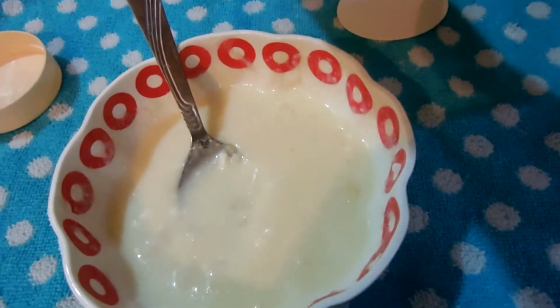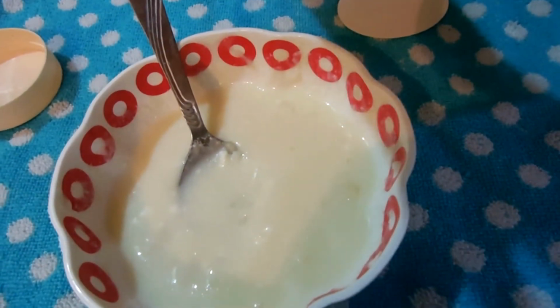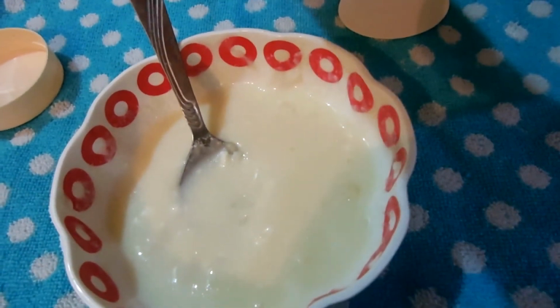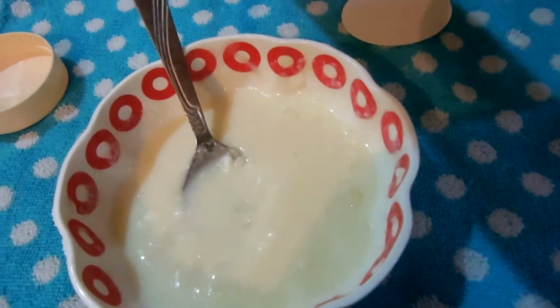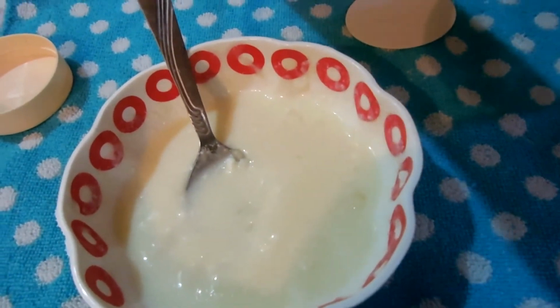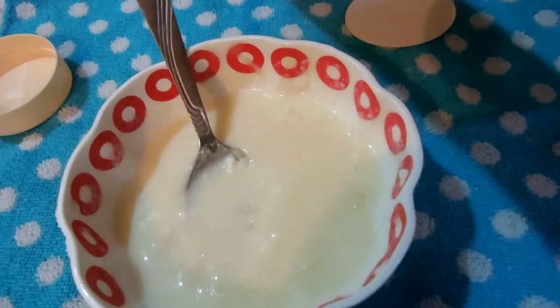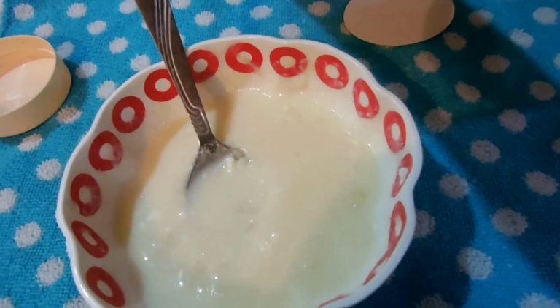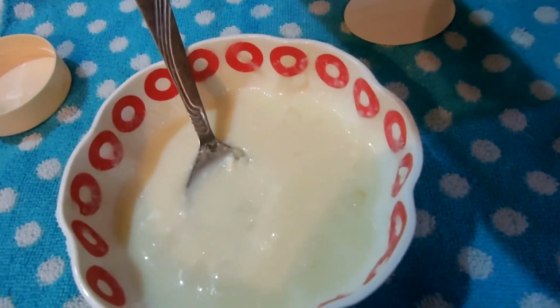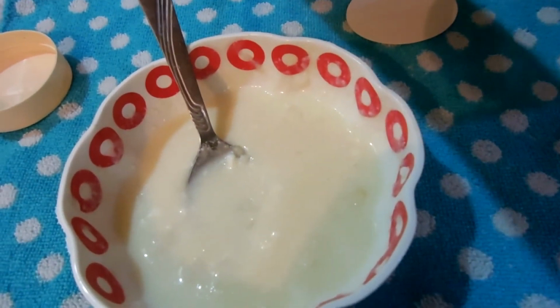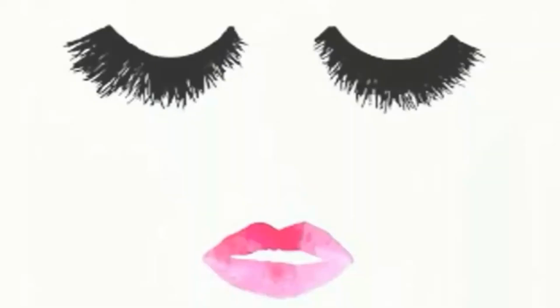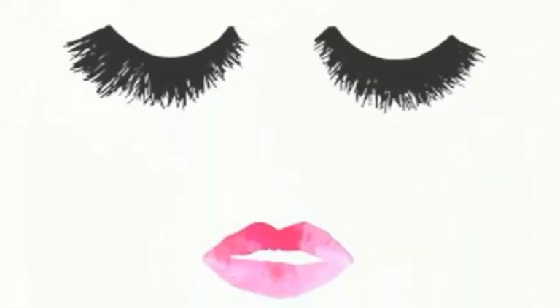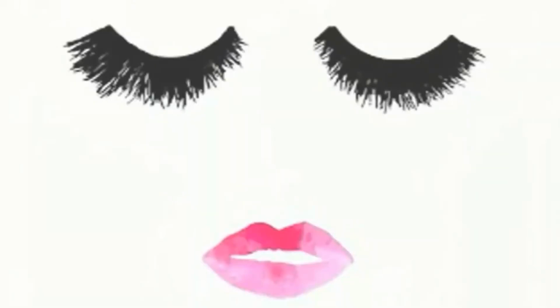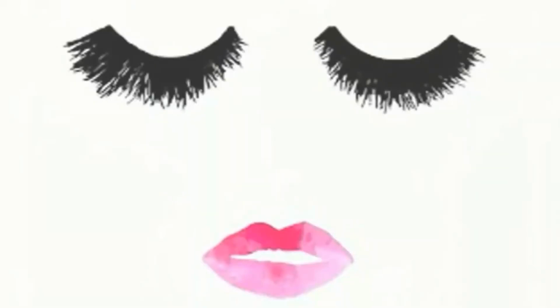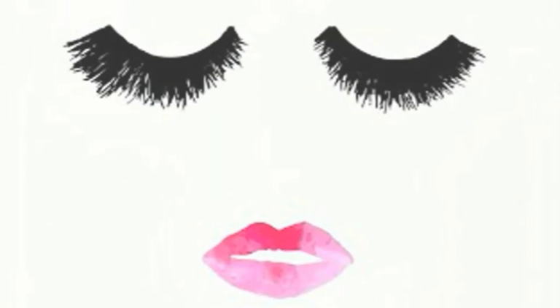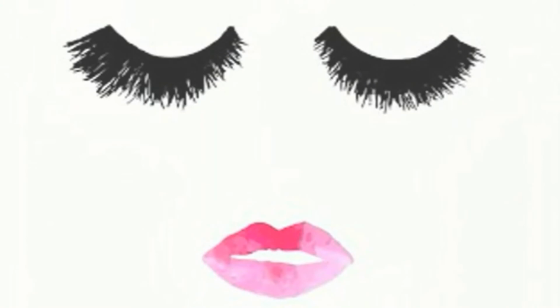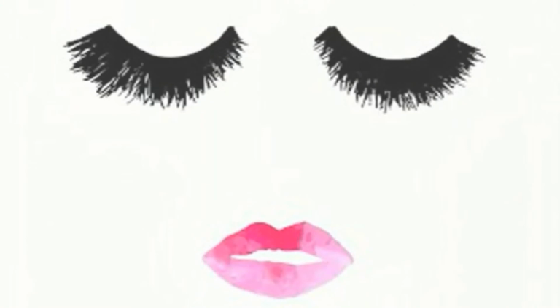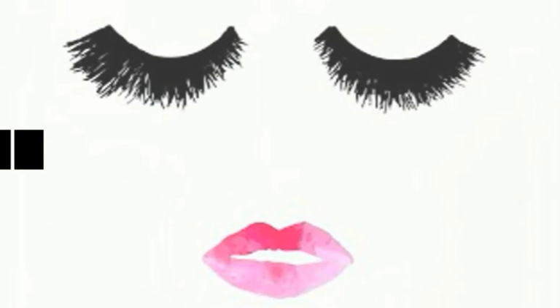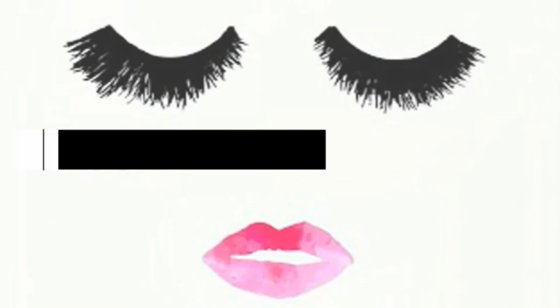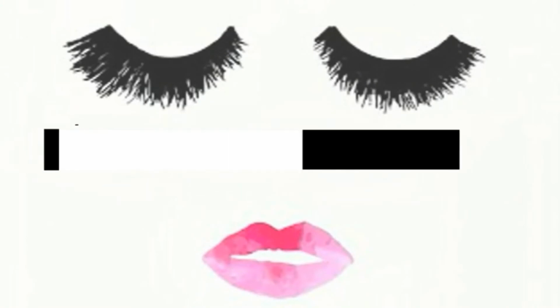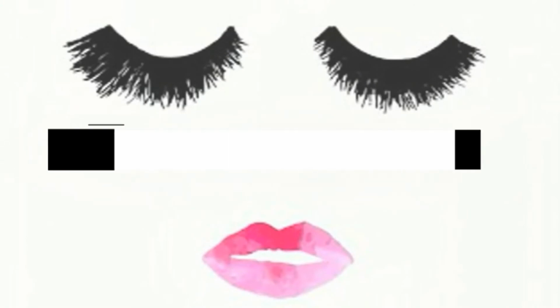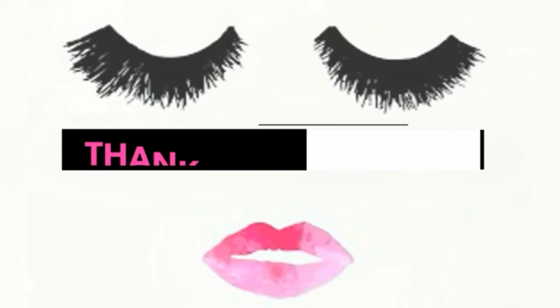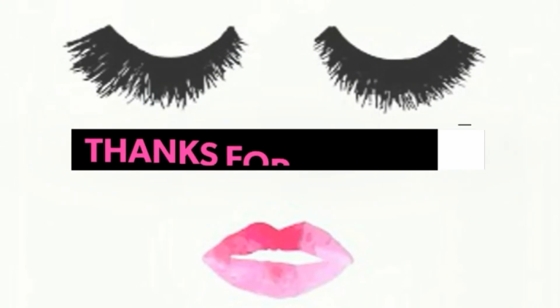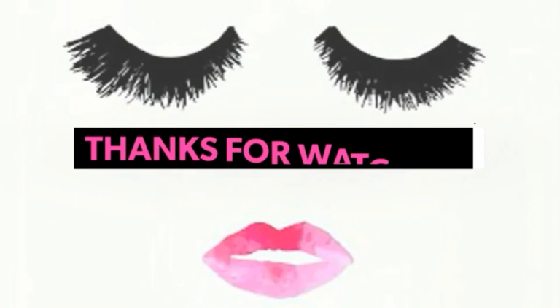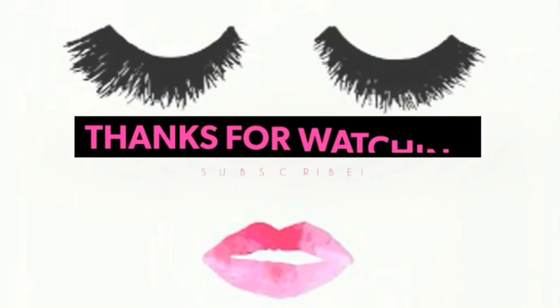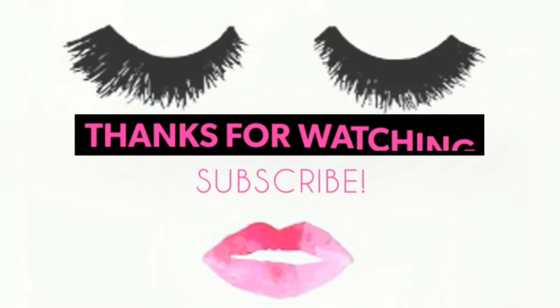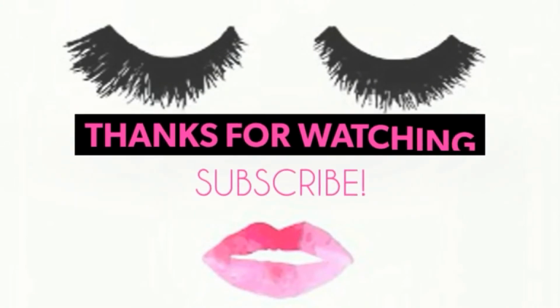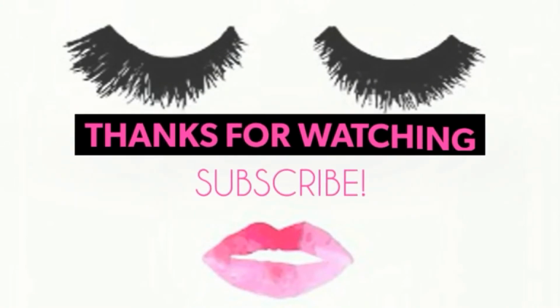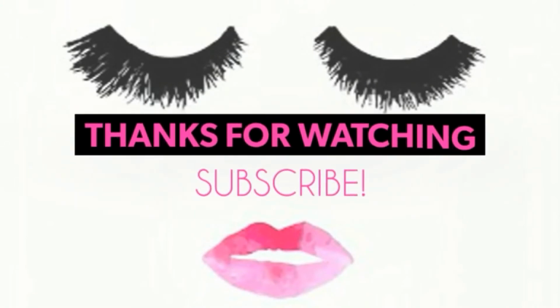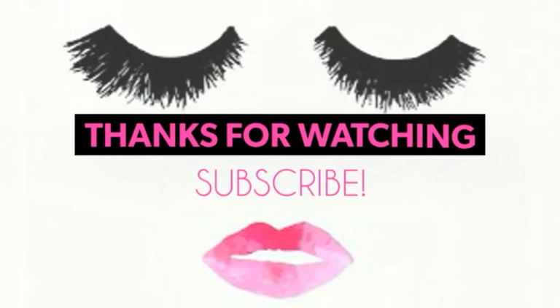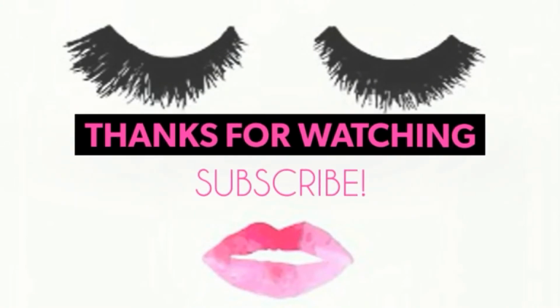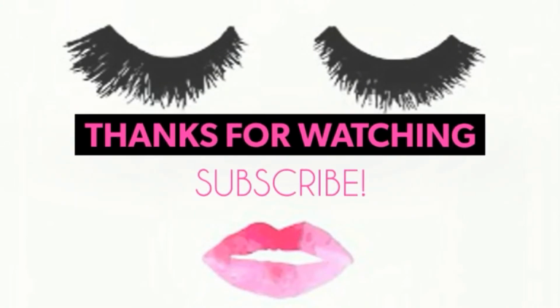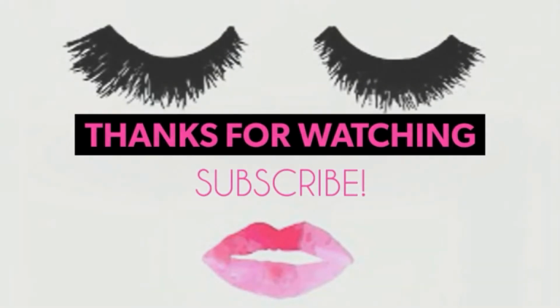If you like this video, please hit the like button and subscribe to my channel. I'll see you guys next time, bye!